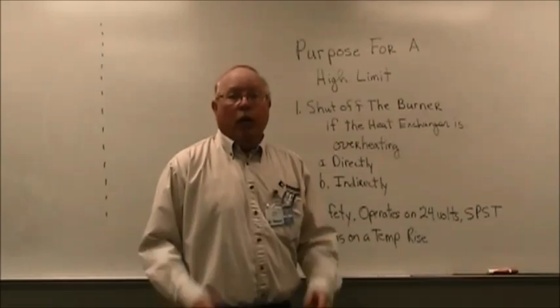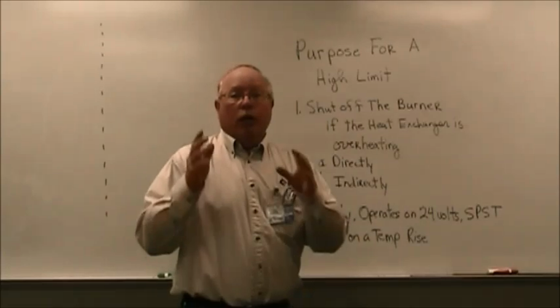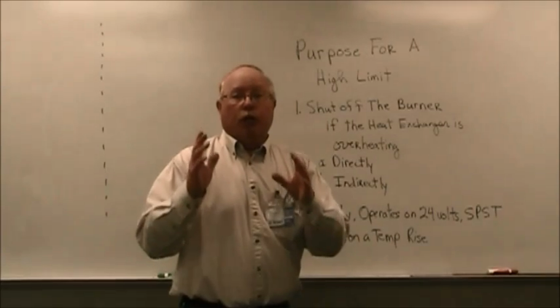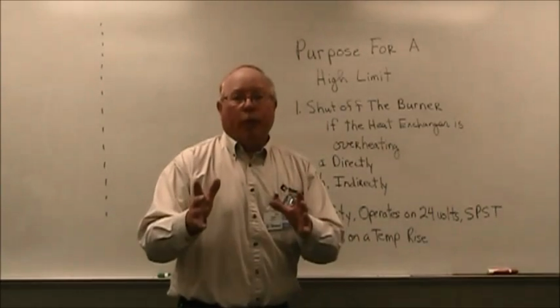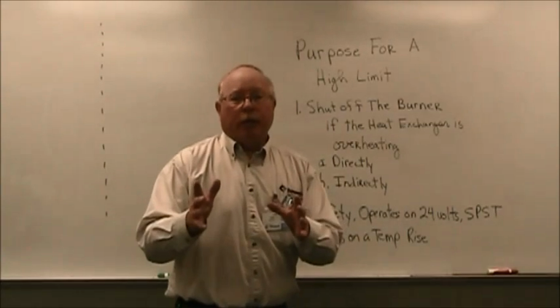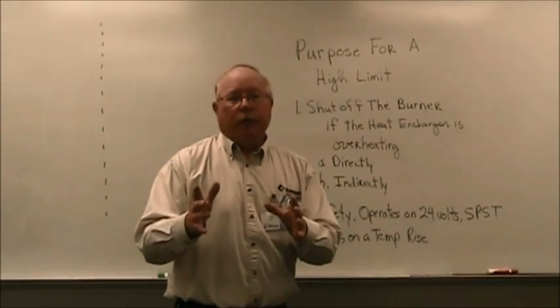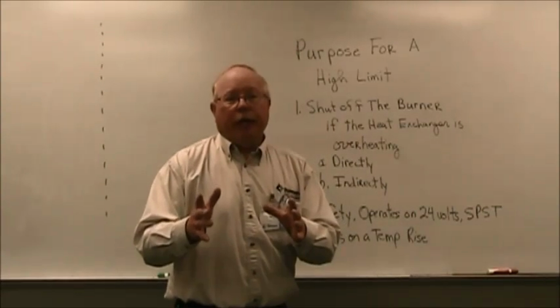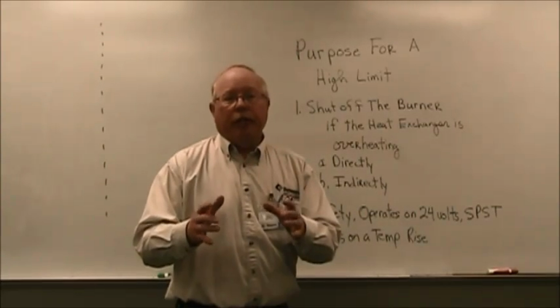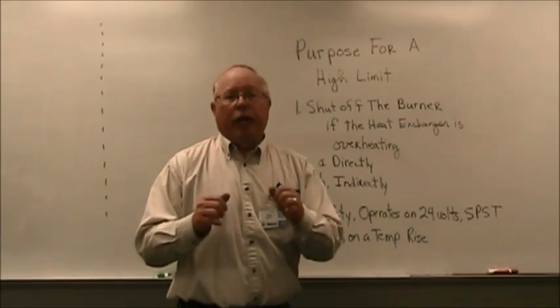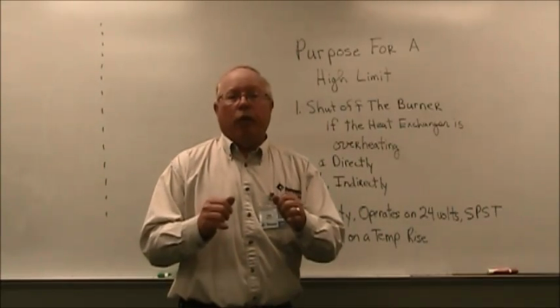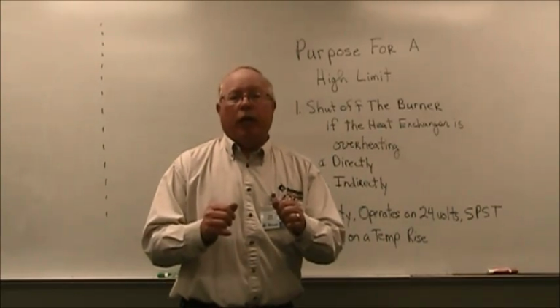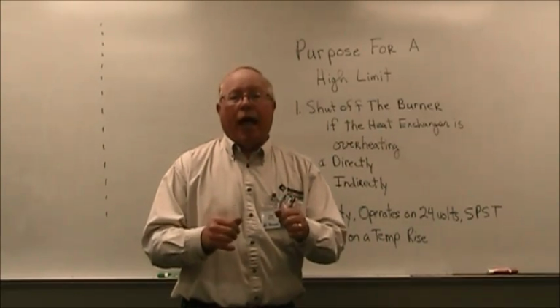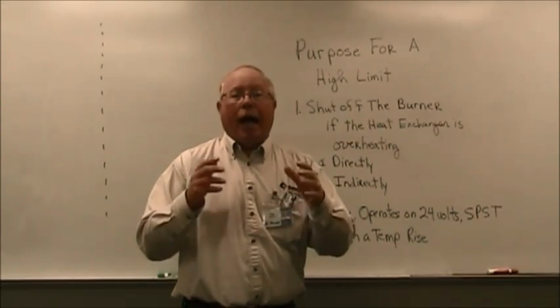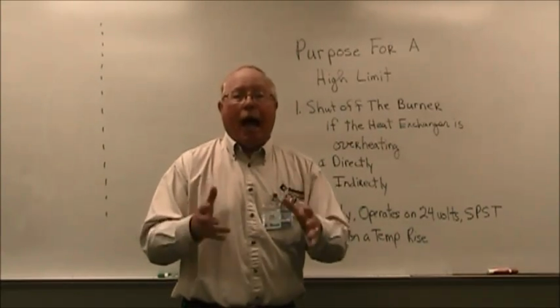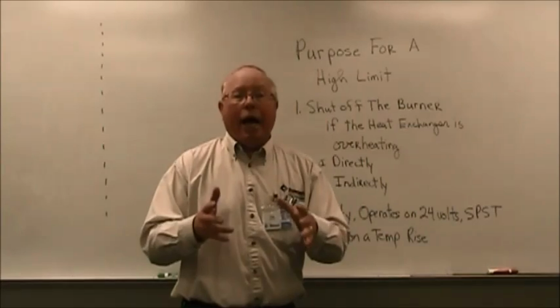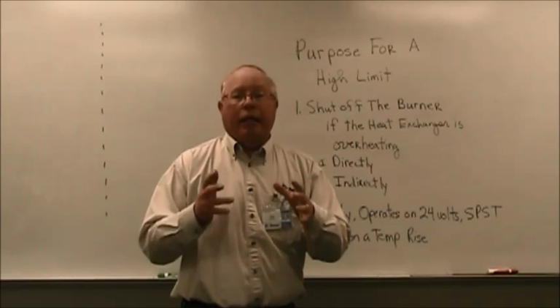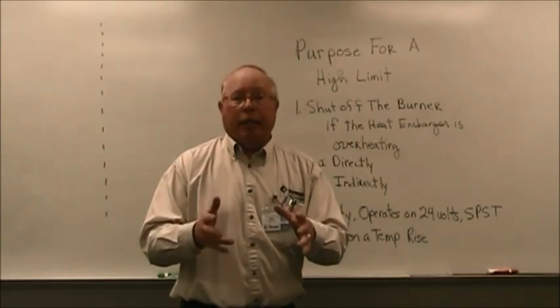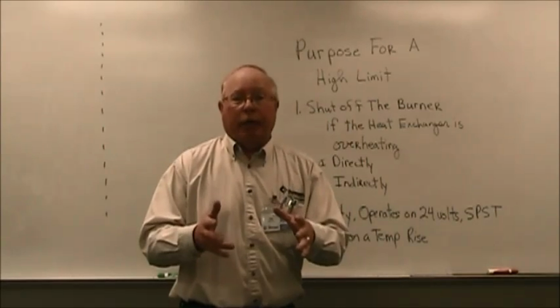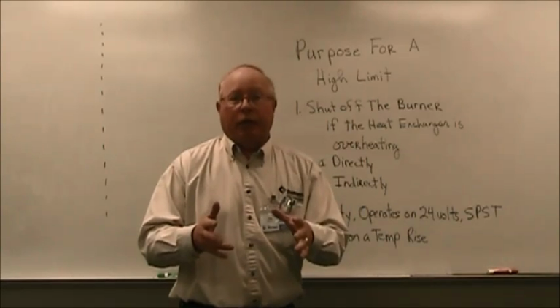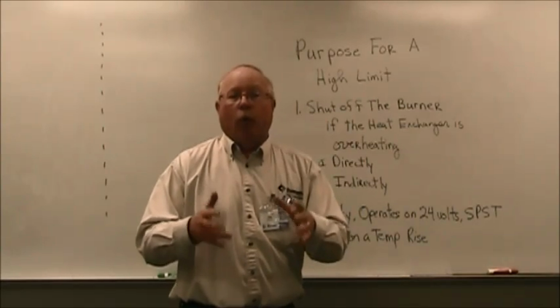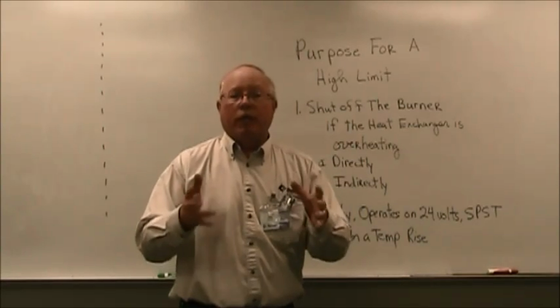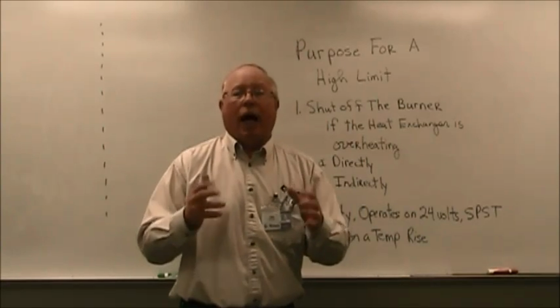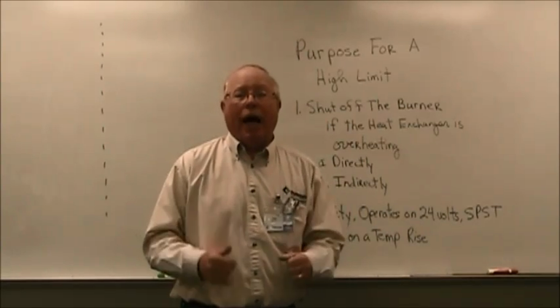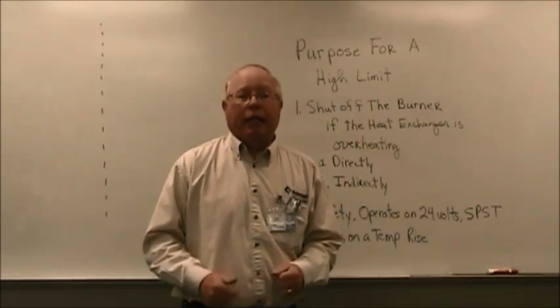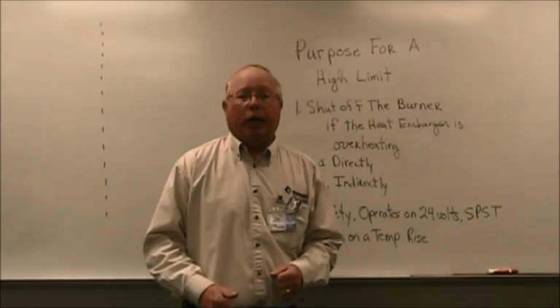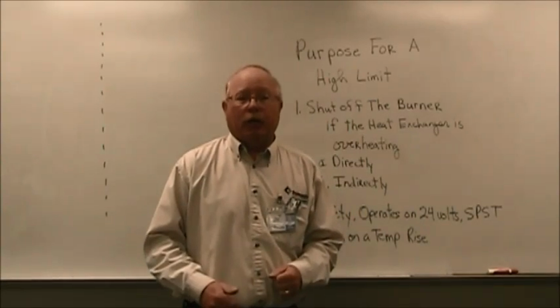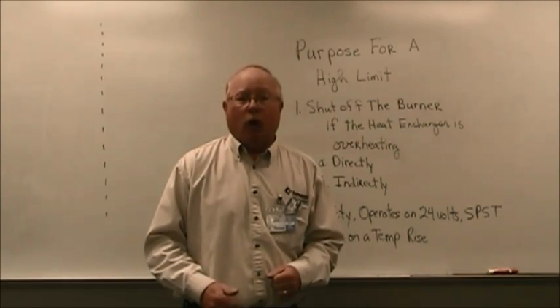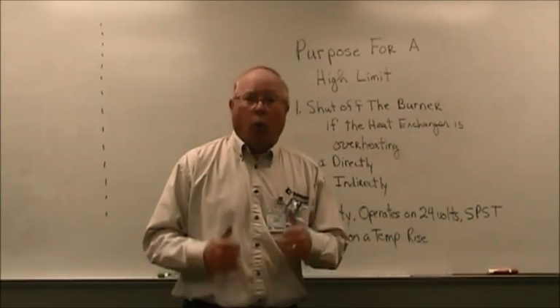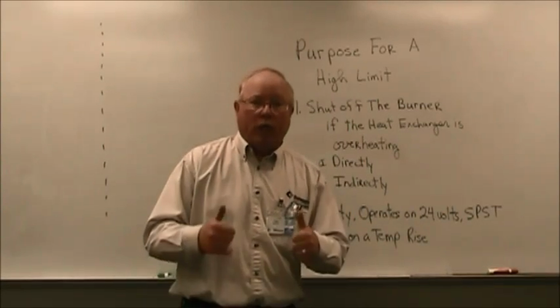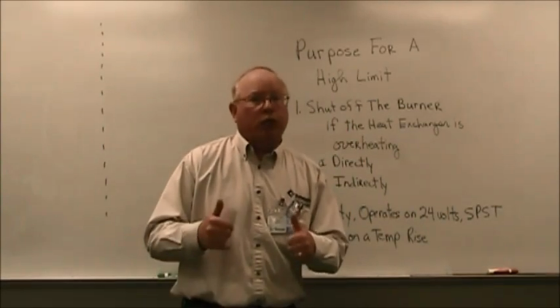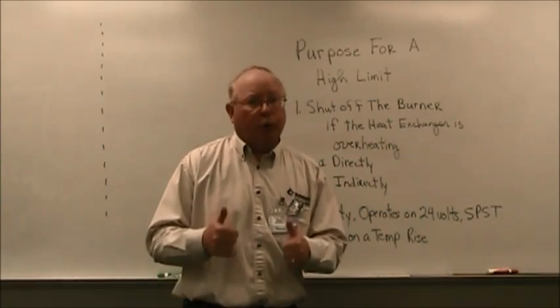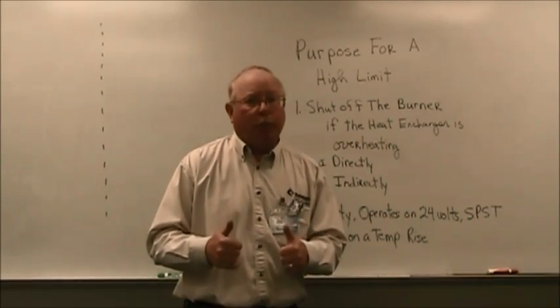2-Minute Tutor here. Today we're looking at high limits. What is a high limit control? What's its purpose?